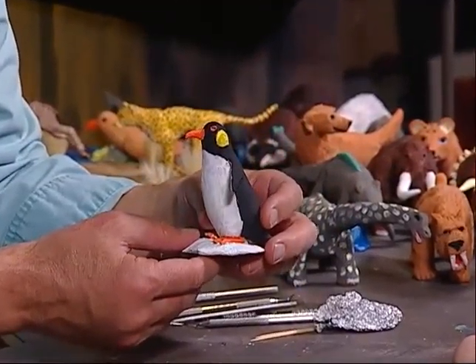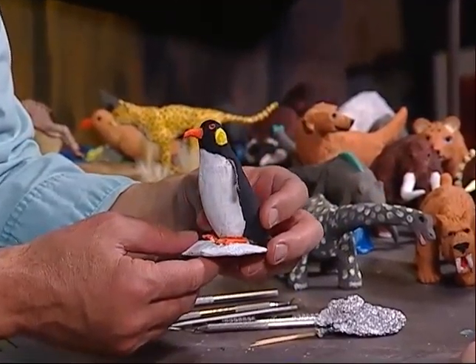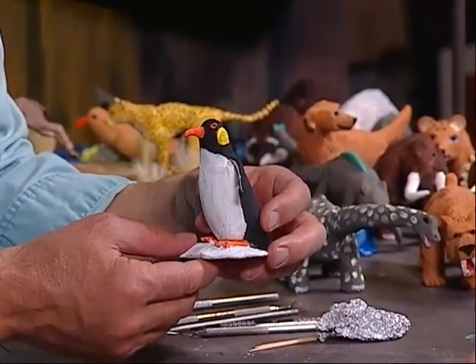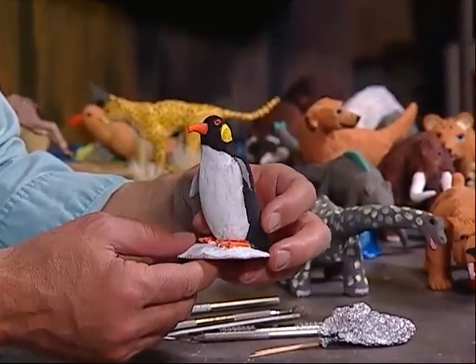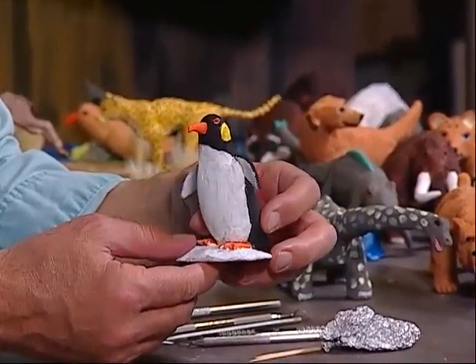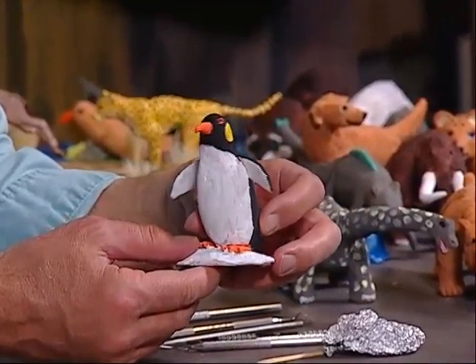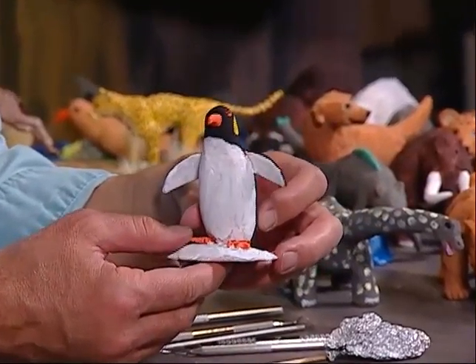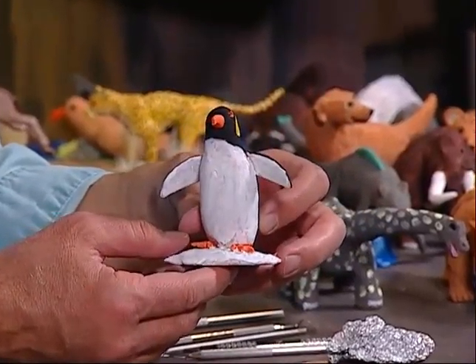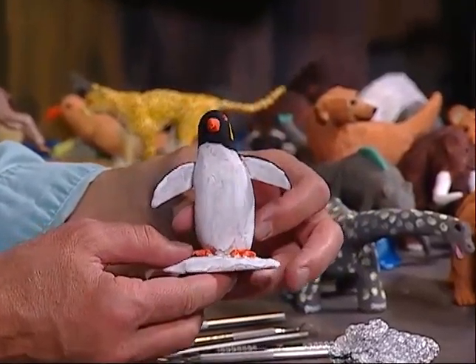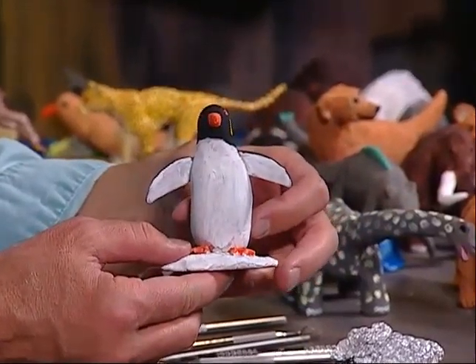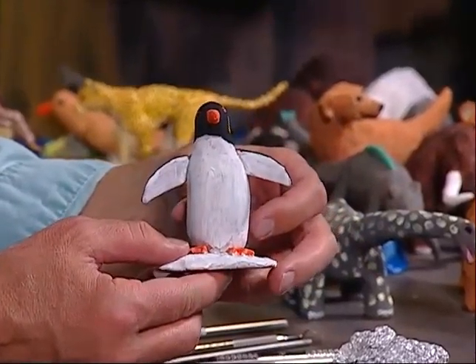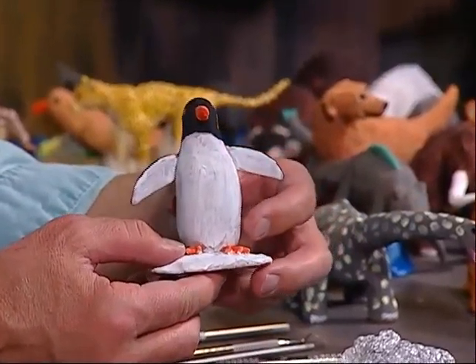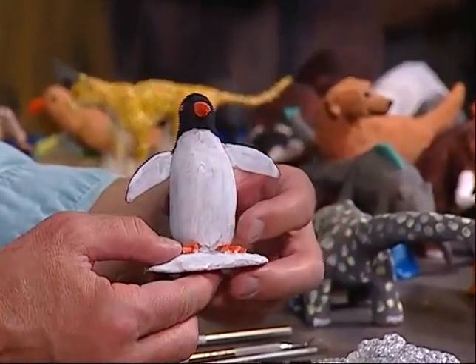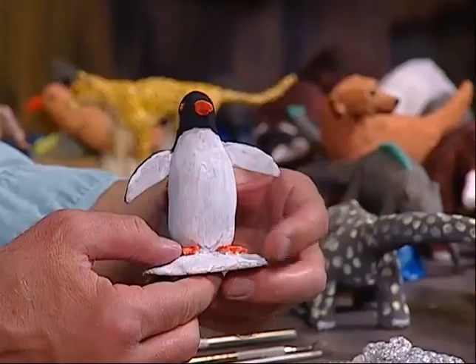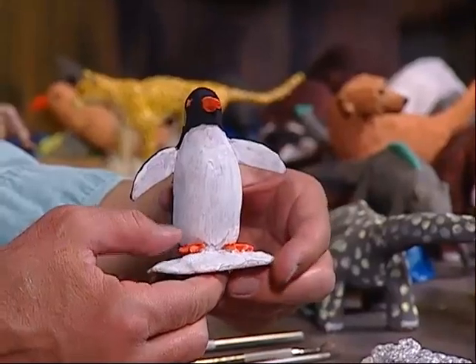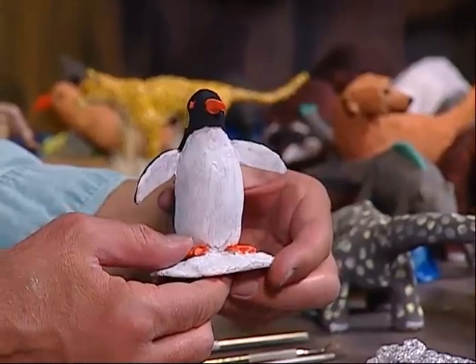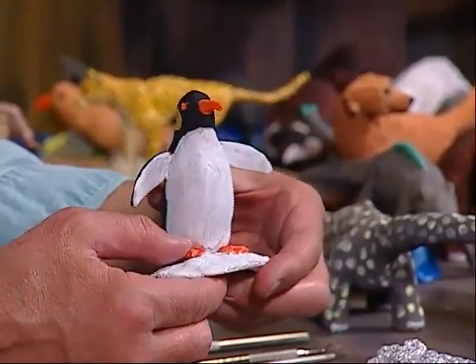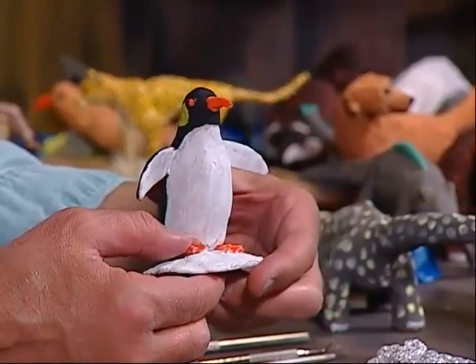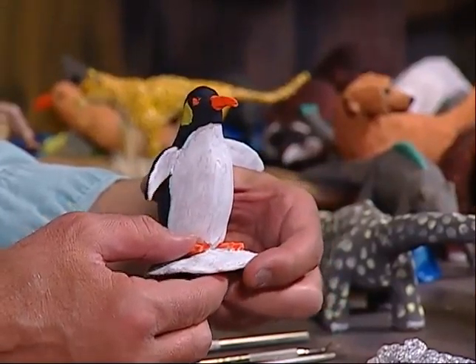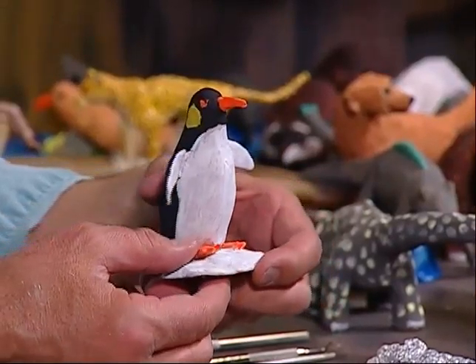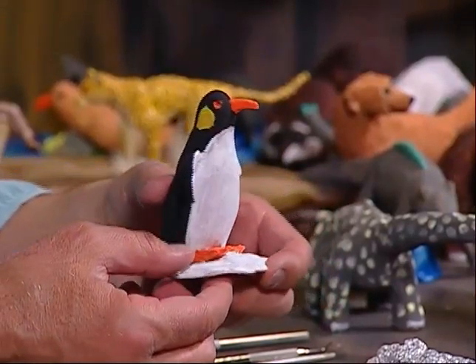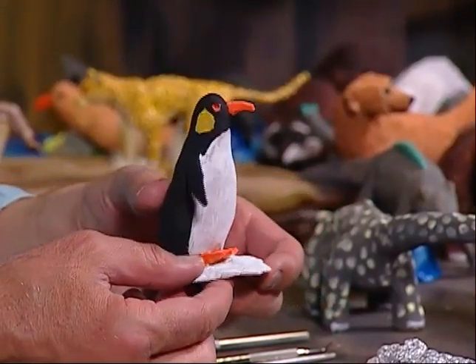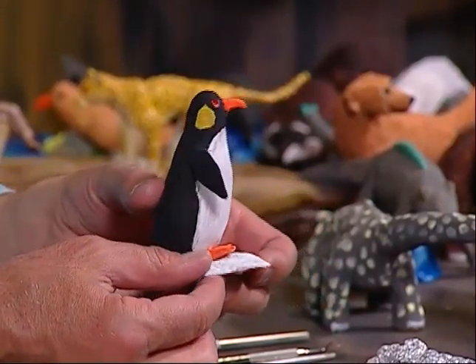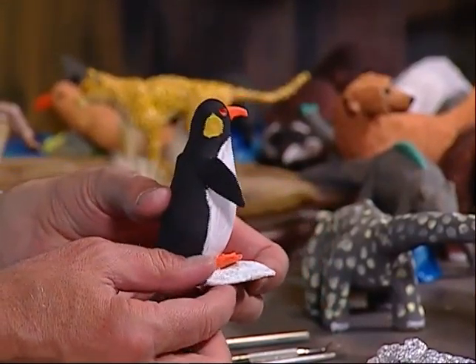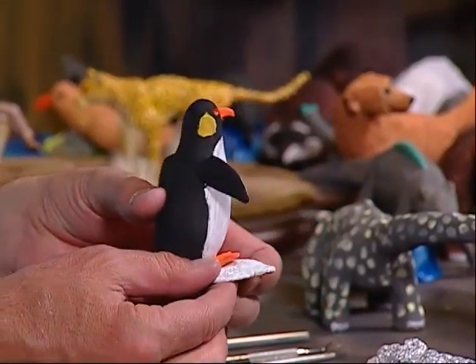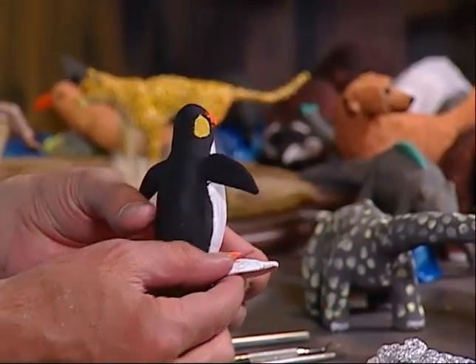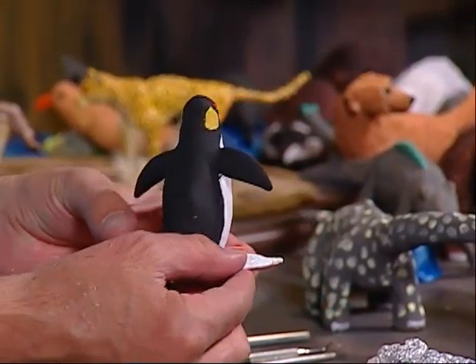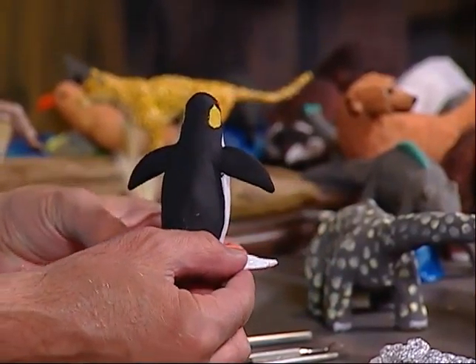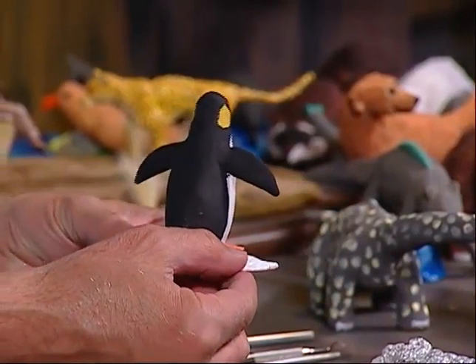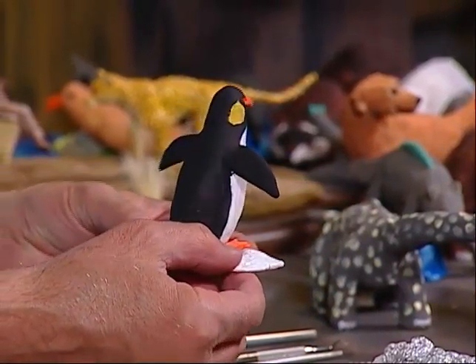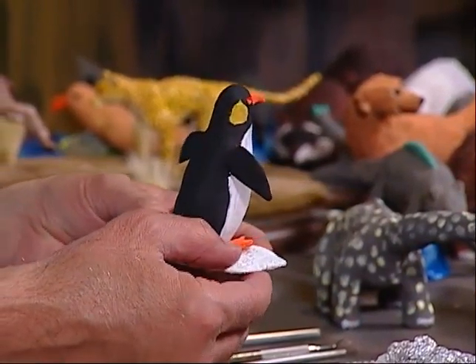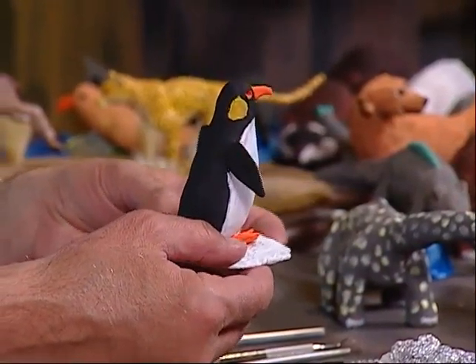Penguins are great animals. The way they can glide into the water, it's like flying through the air, except they're underwater. And I will show you how to do that.